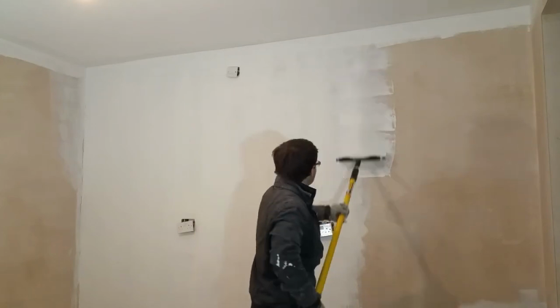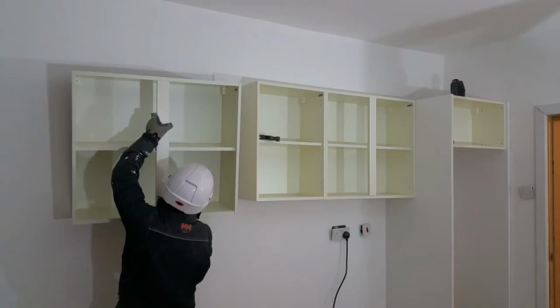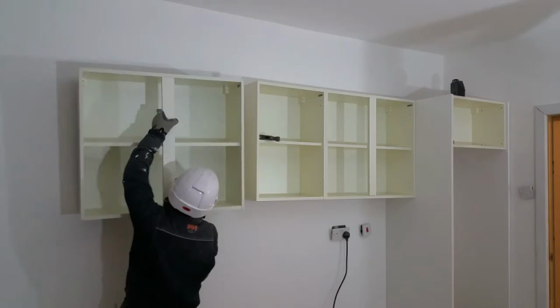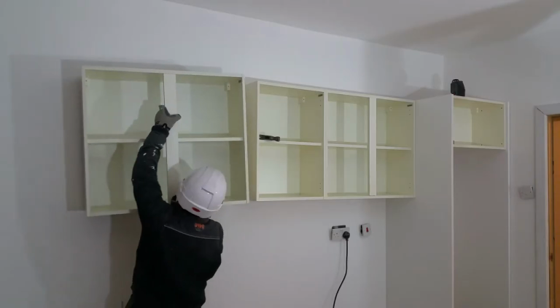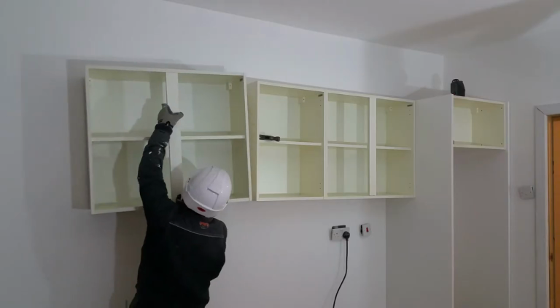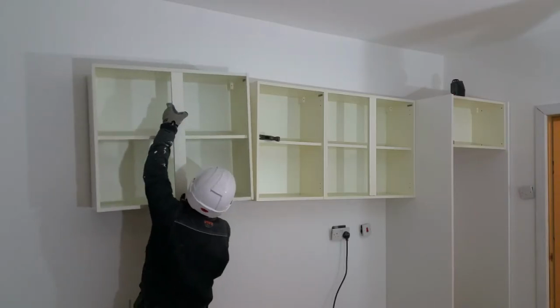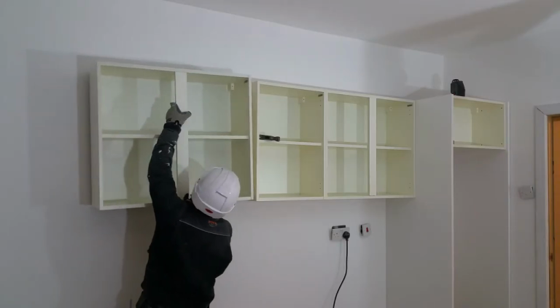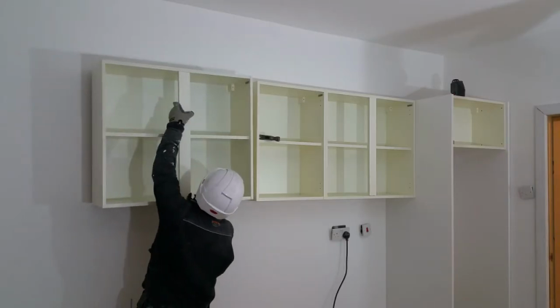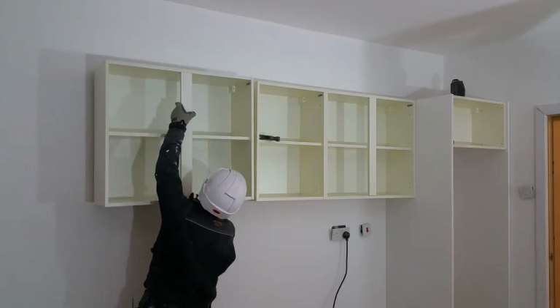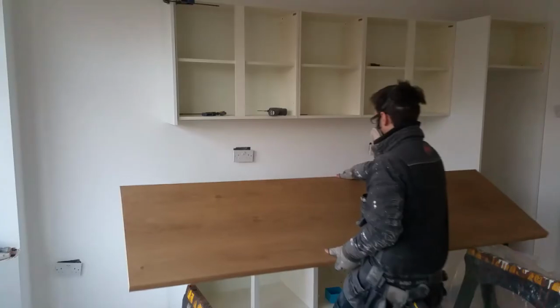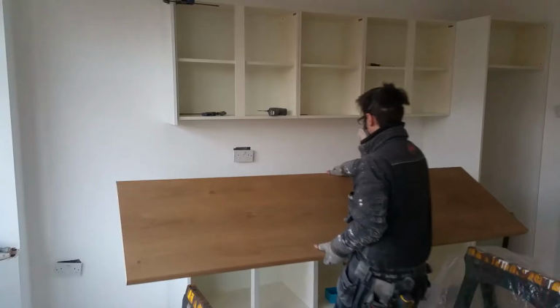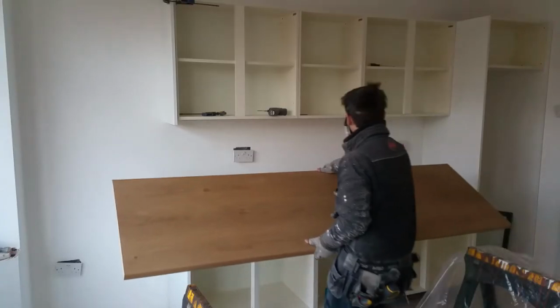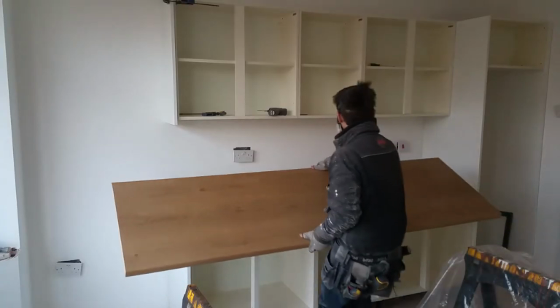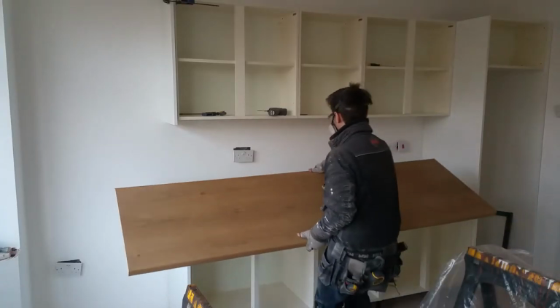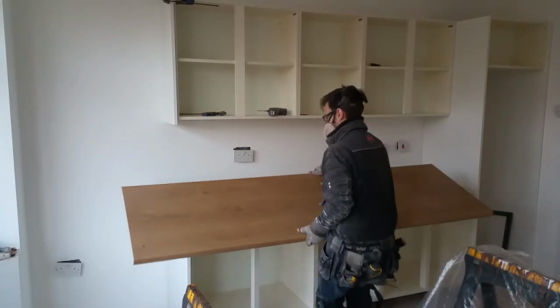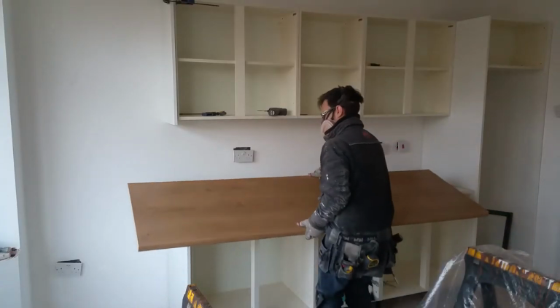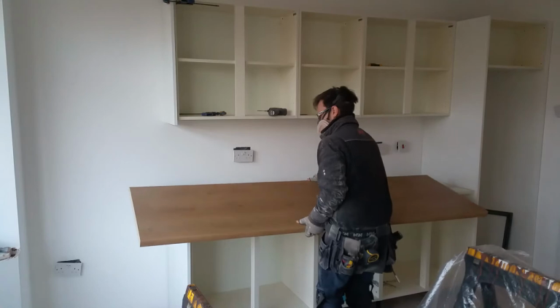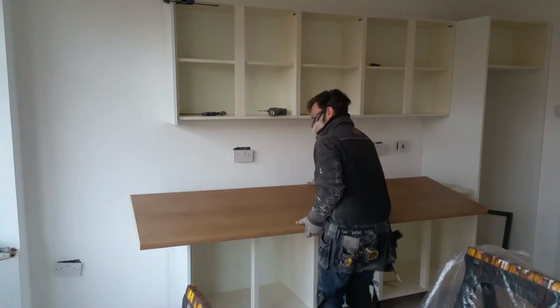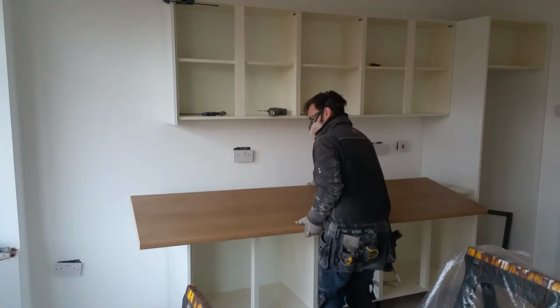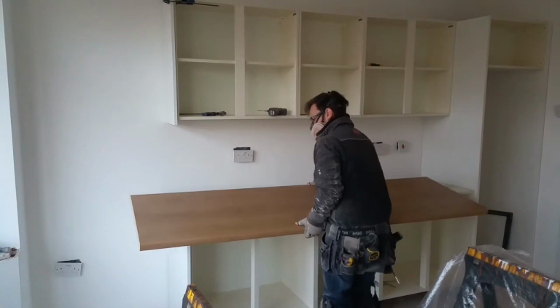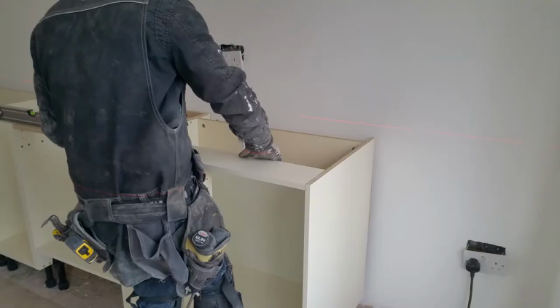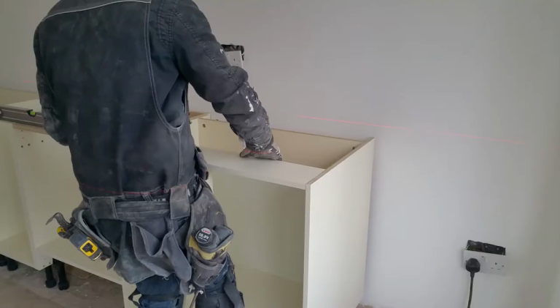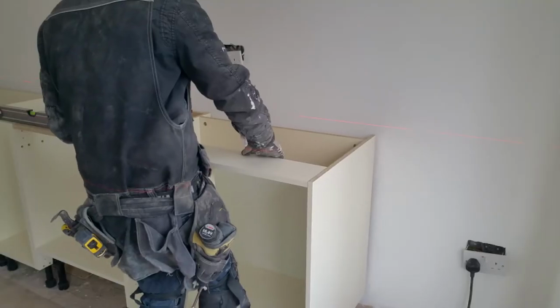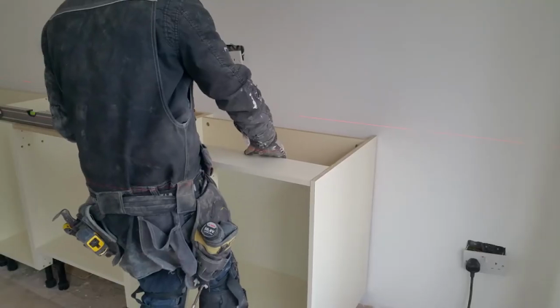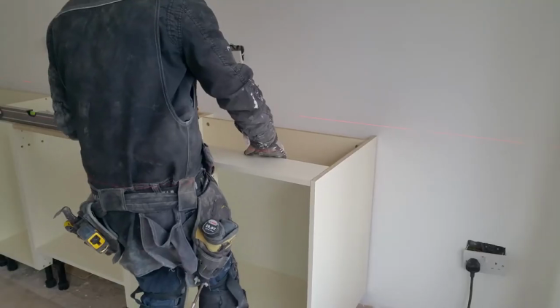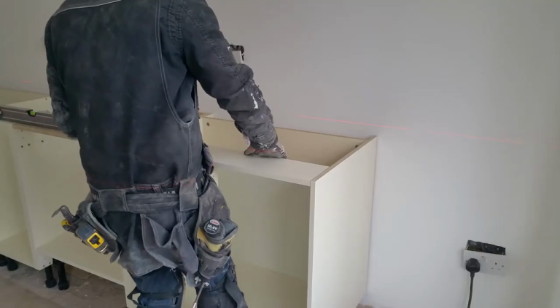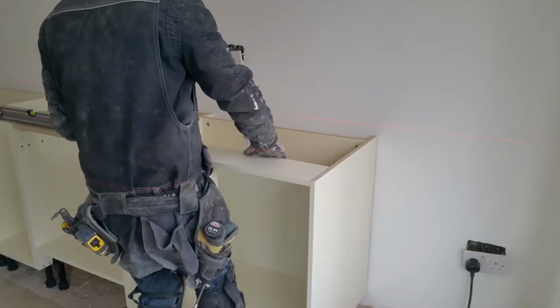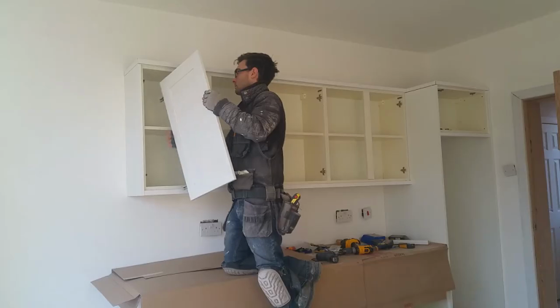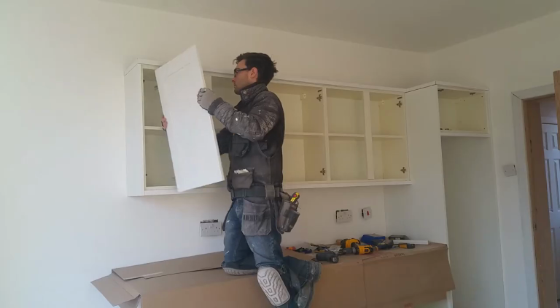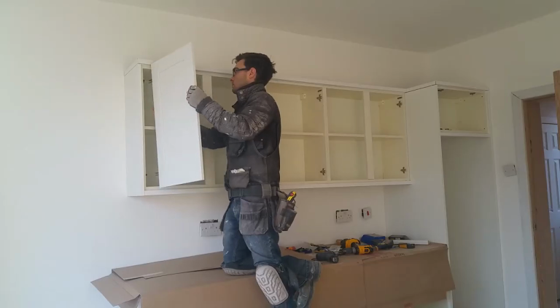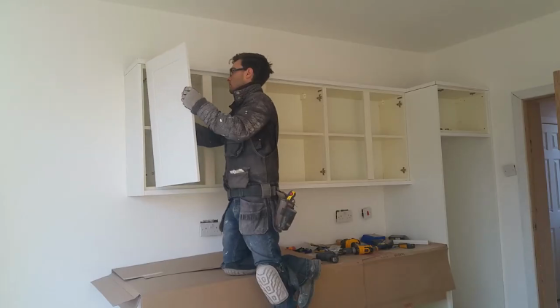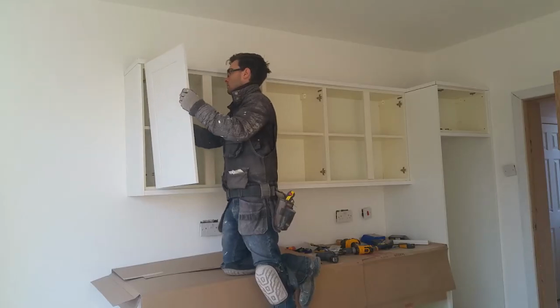This time I'll be finishing the kitchen install, painting the walls, installing the cabinets and laying the laminate flooring.